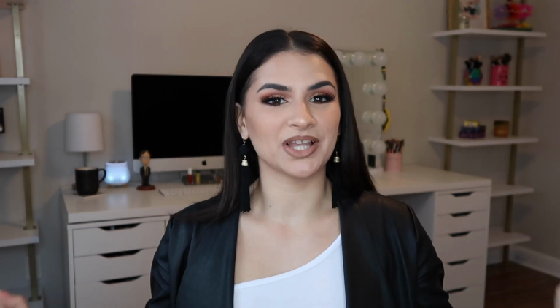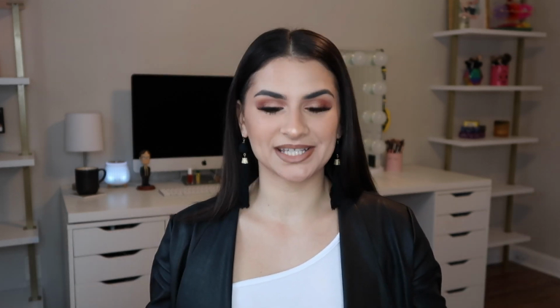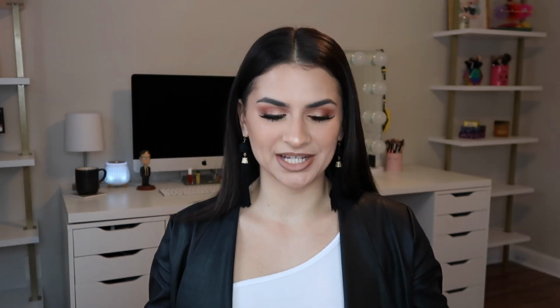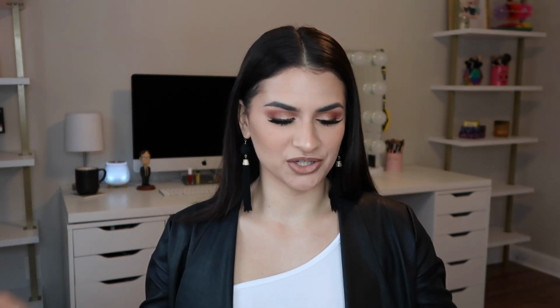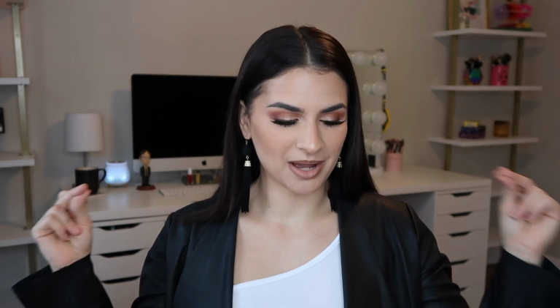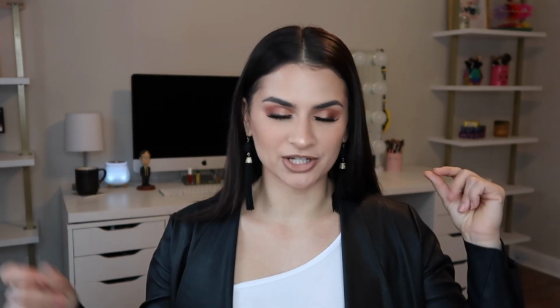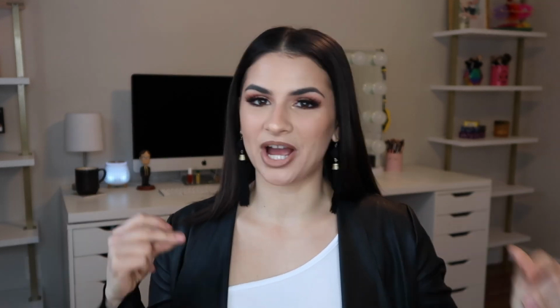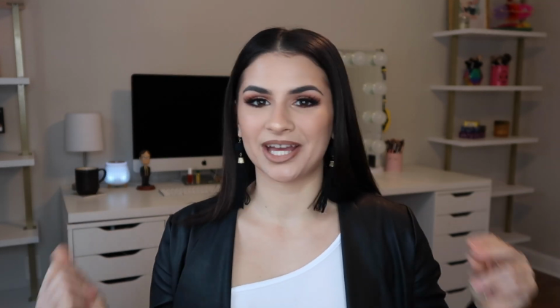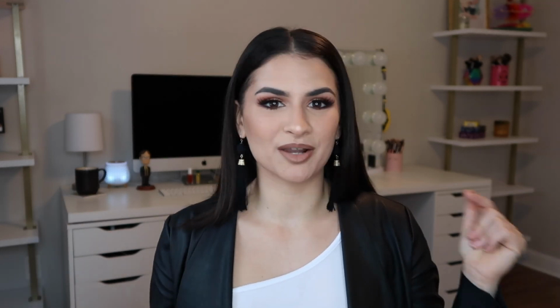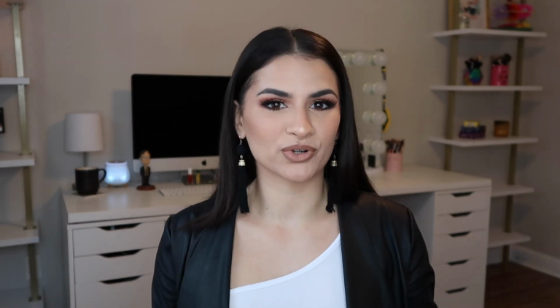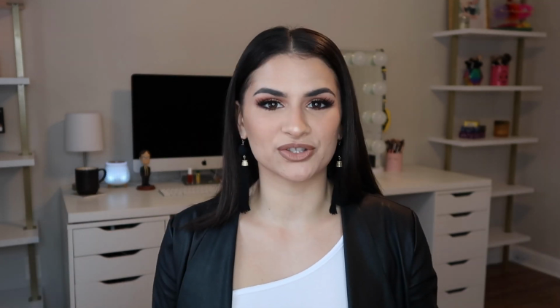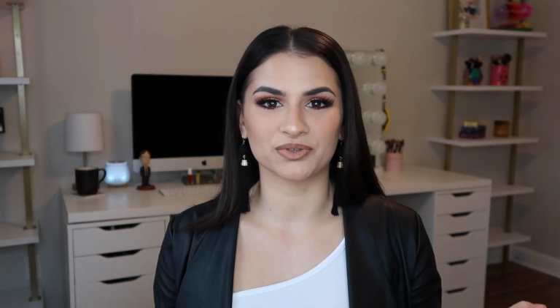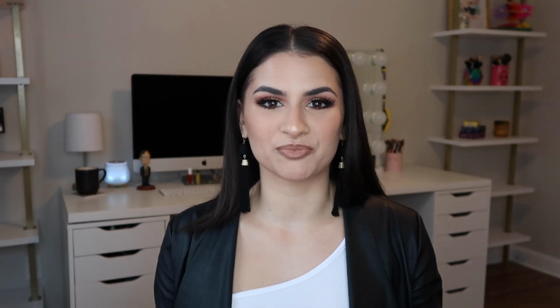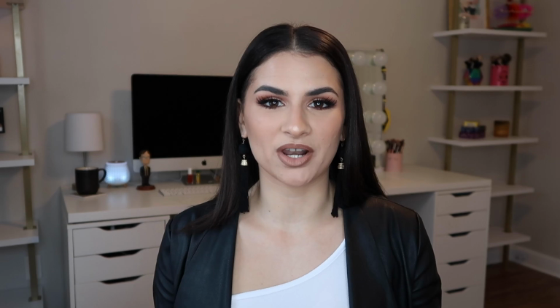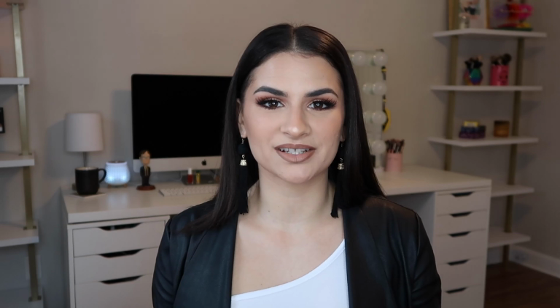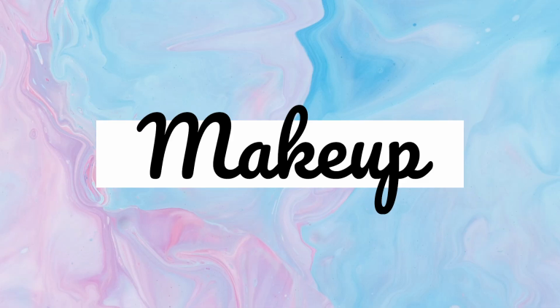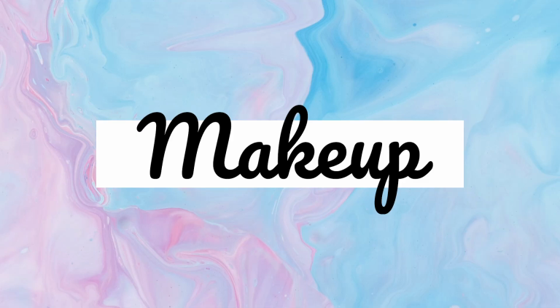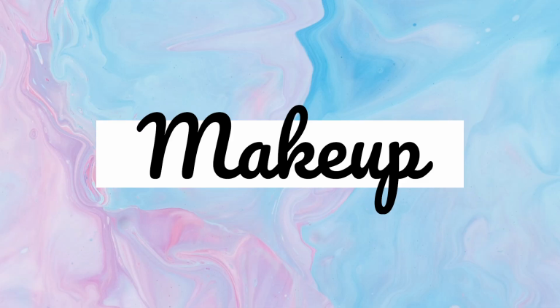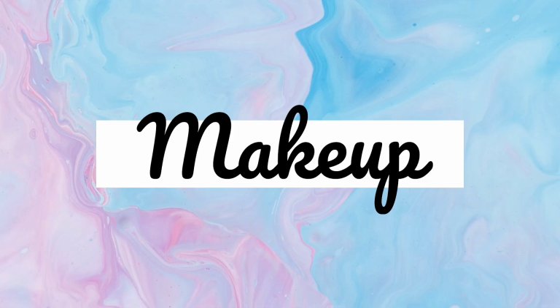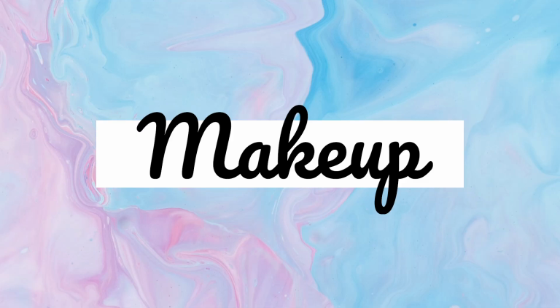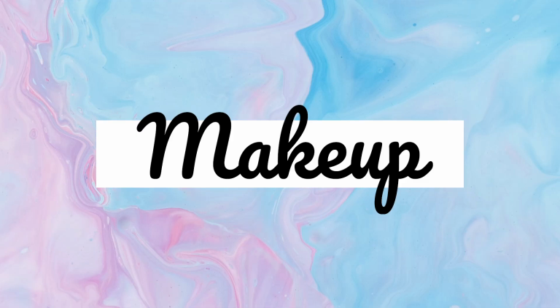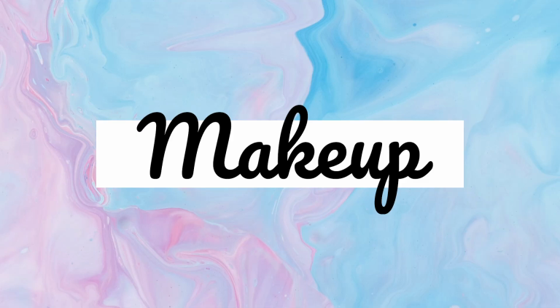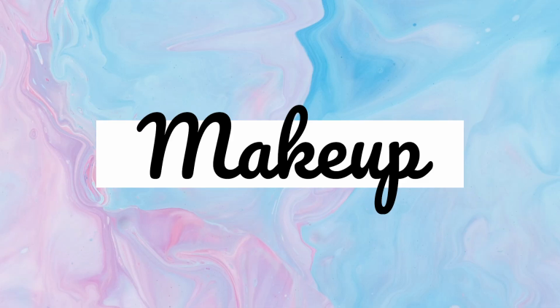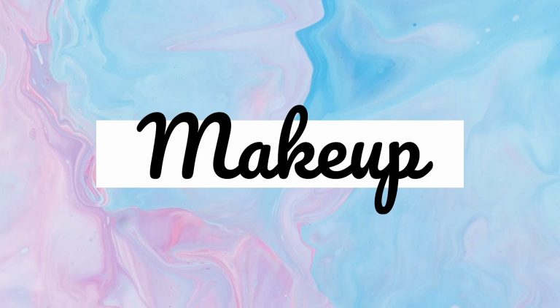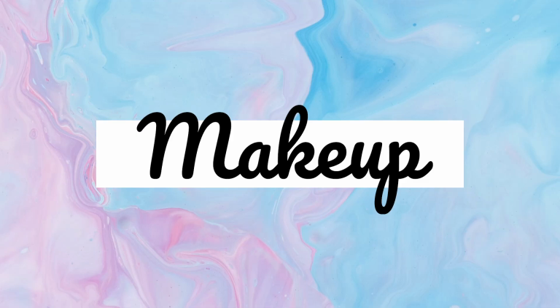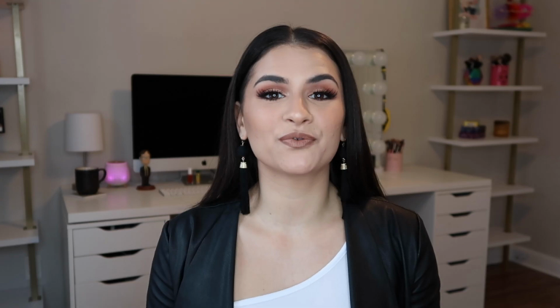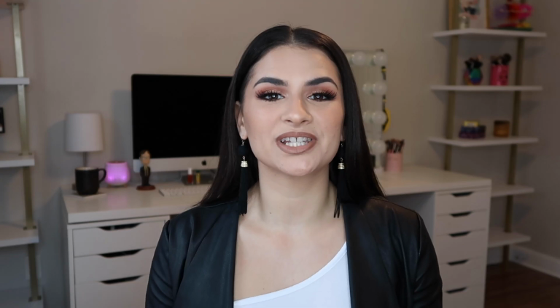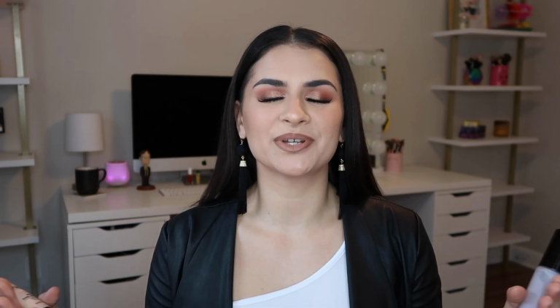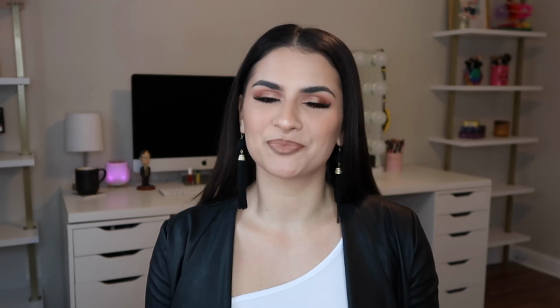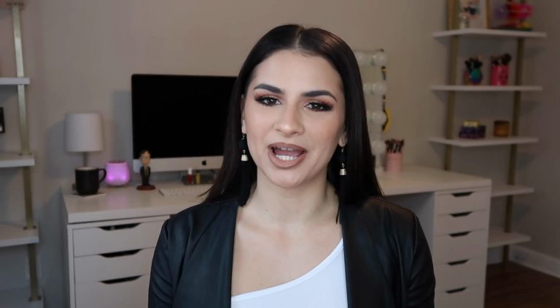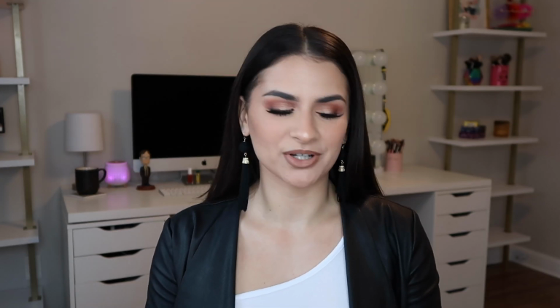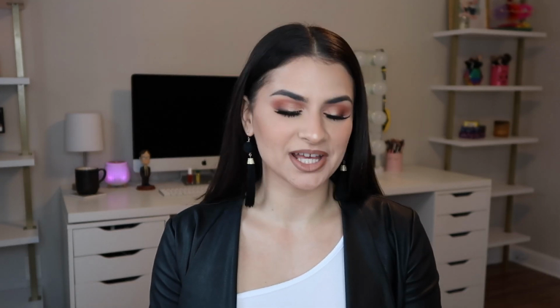We have a lot to get into. I'm going to try and breeze through these products. So first up is primers.